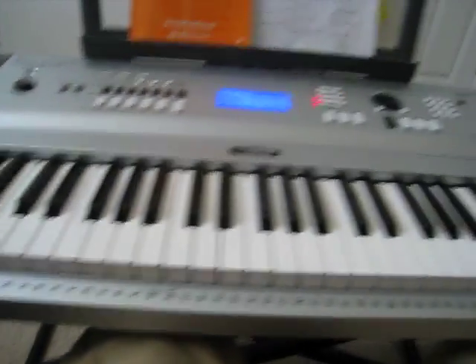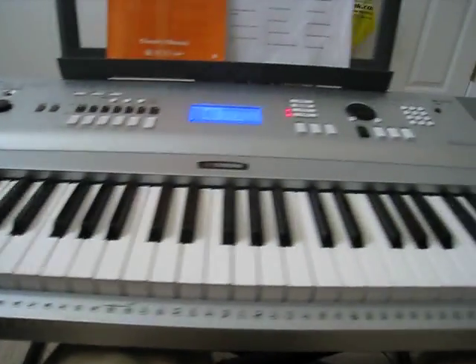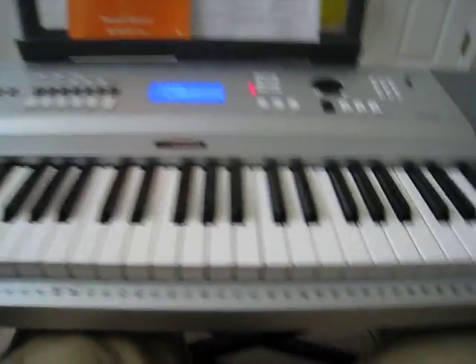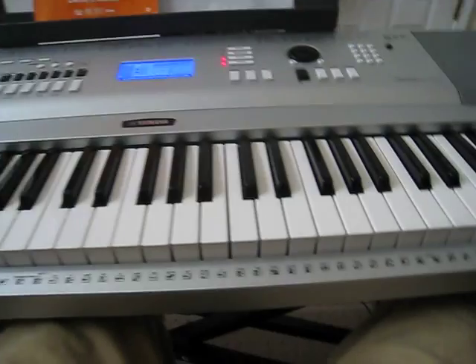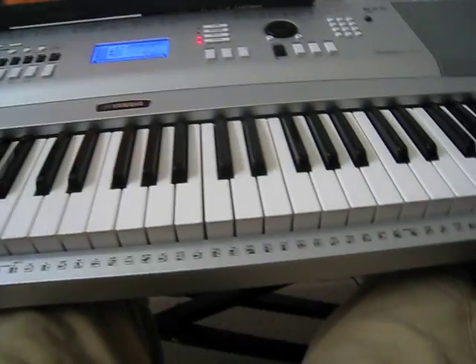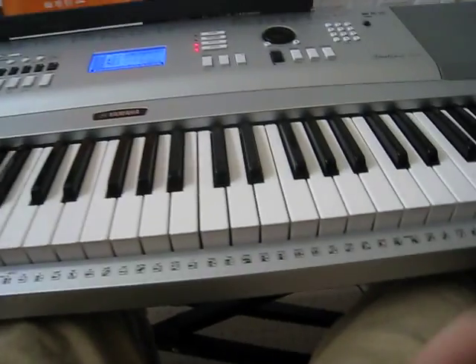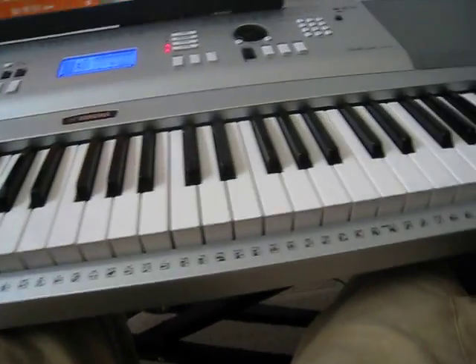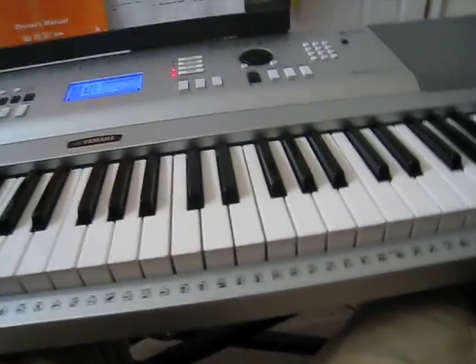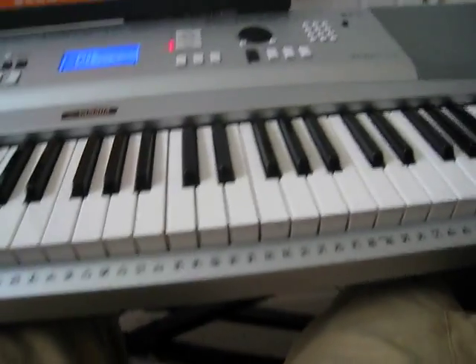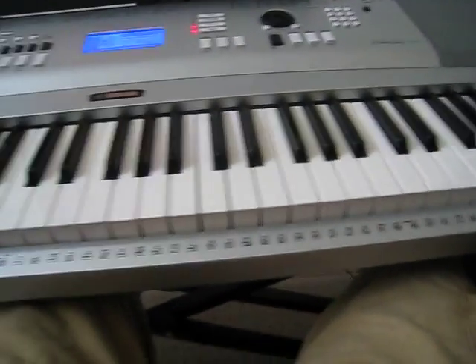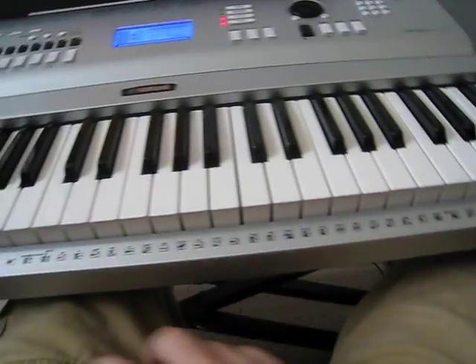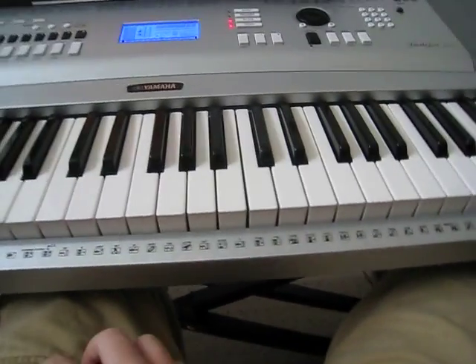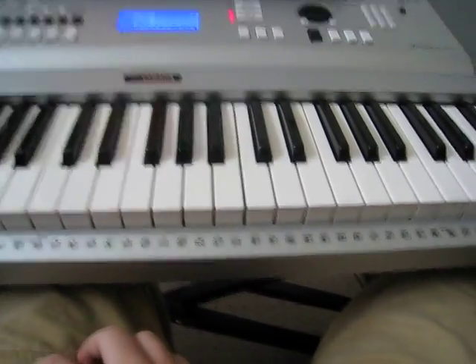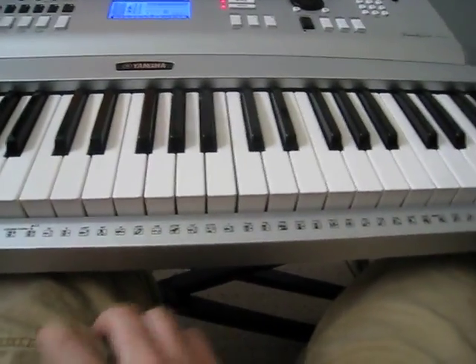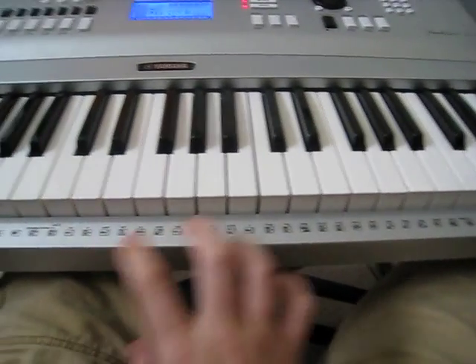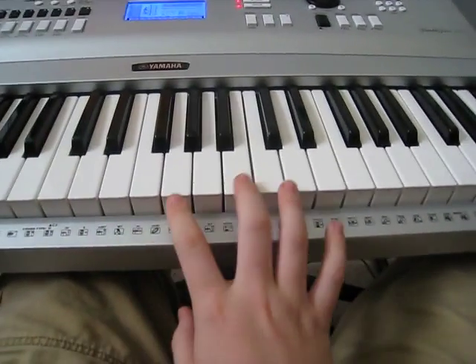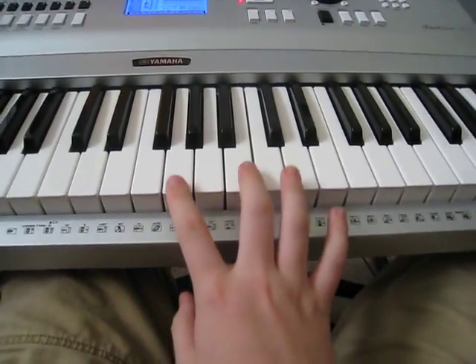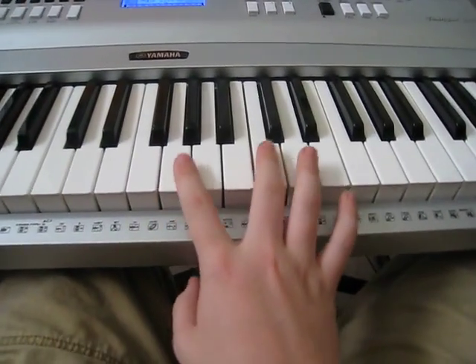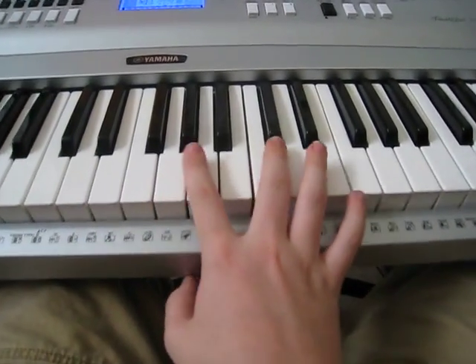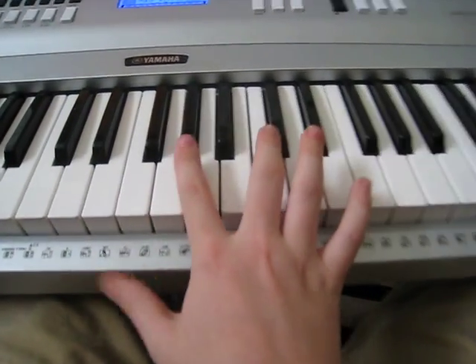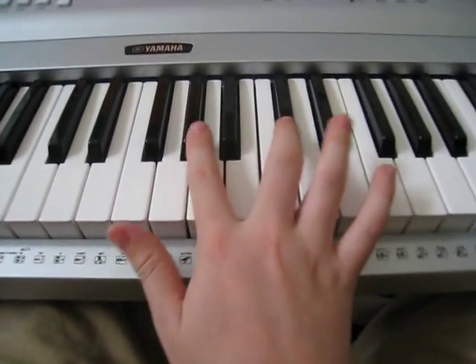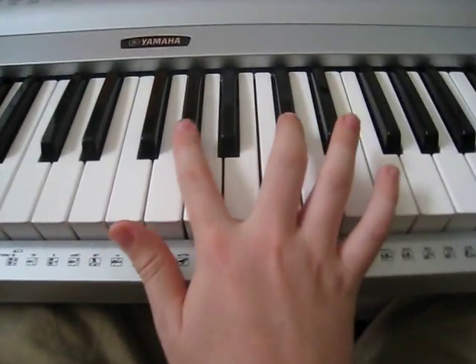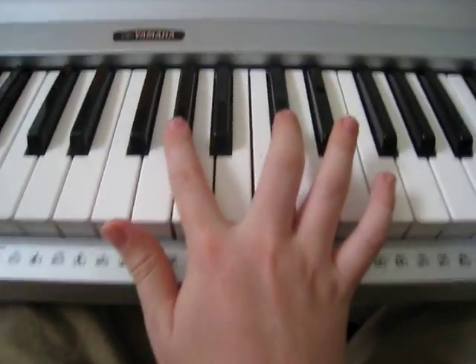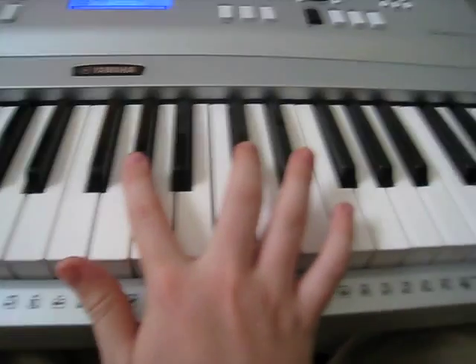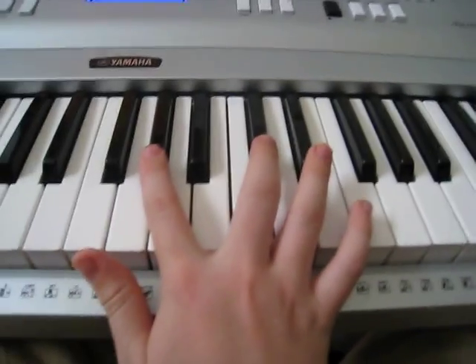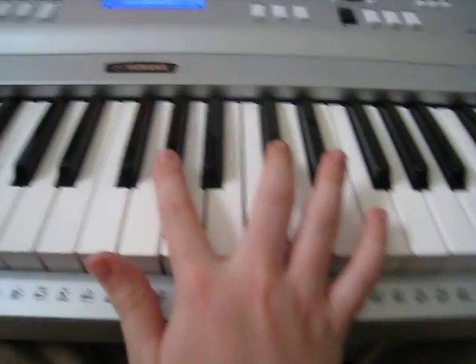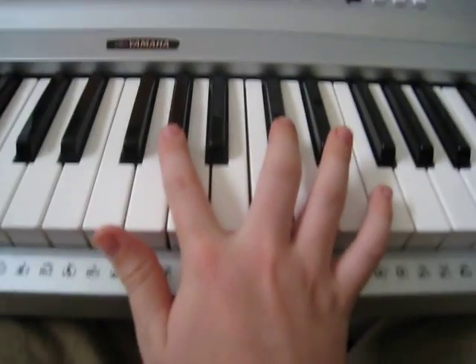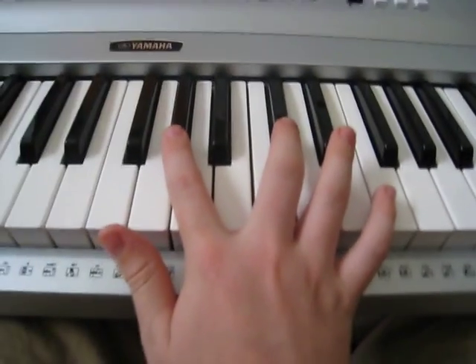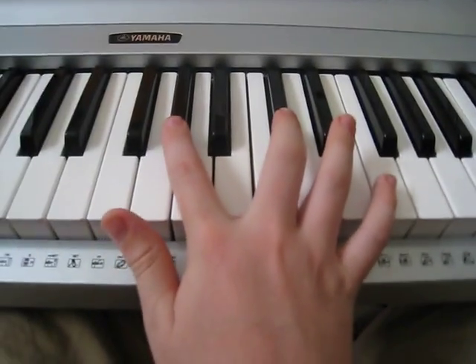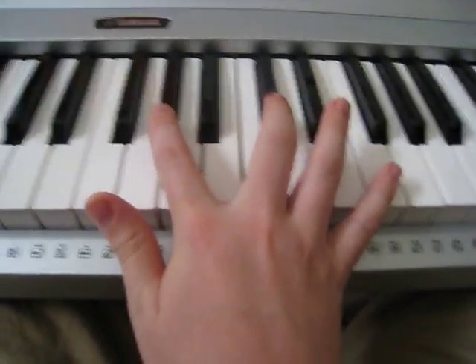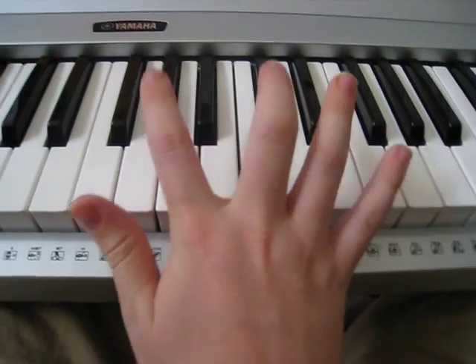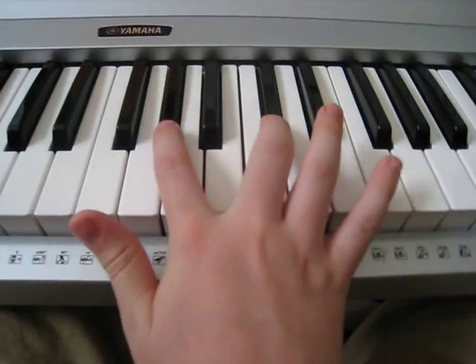Now for the right hand, part B of the chorus, you're going to move up to here and you're going to go...